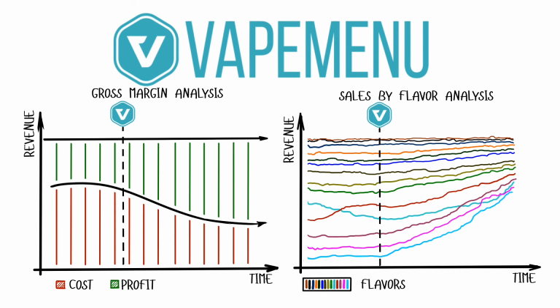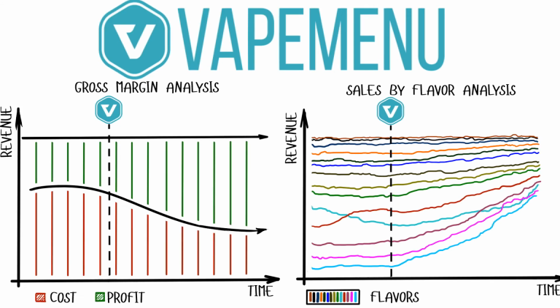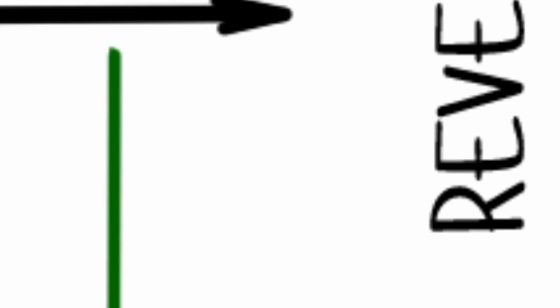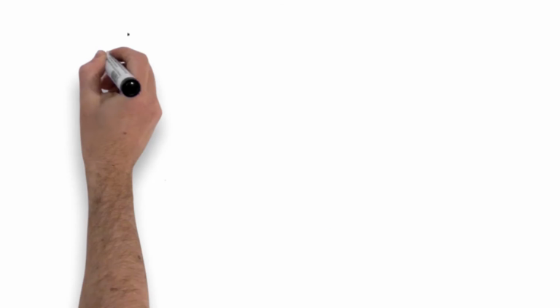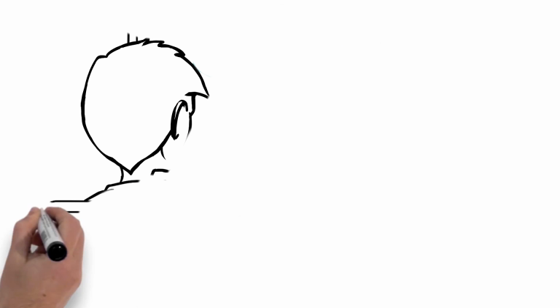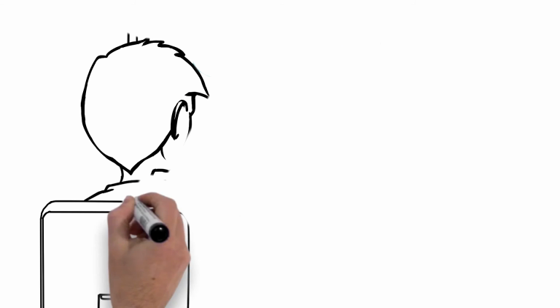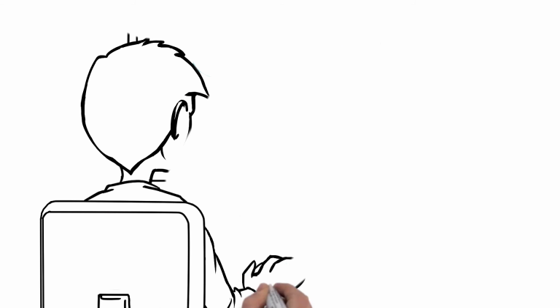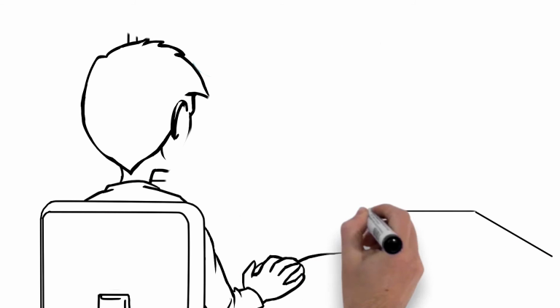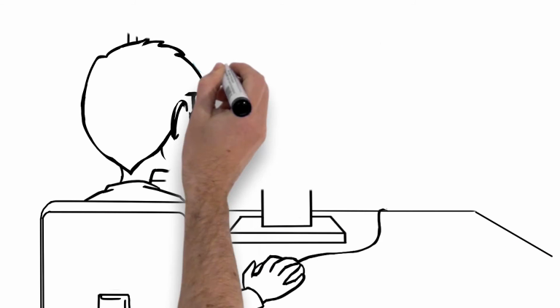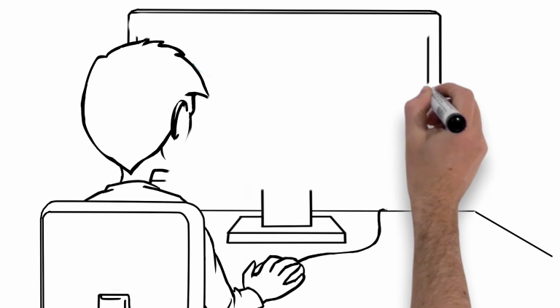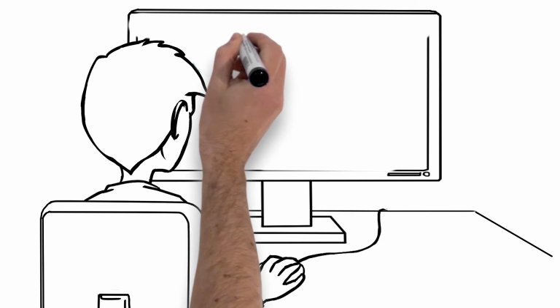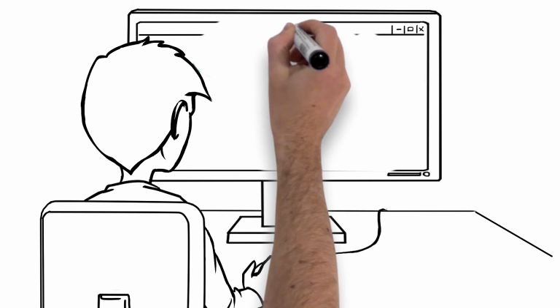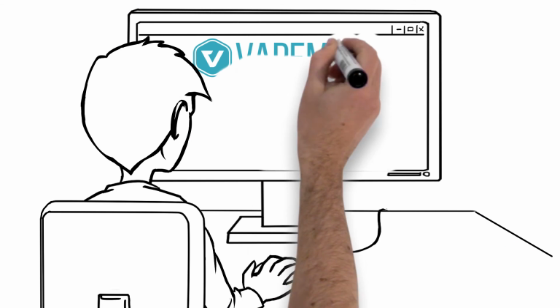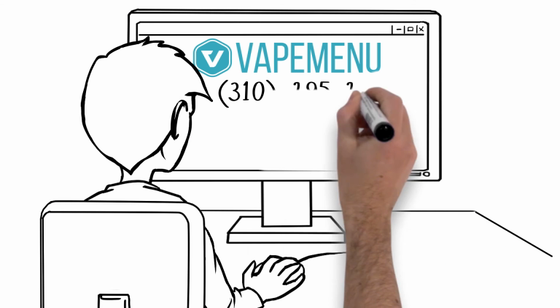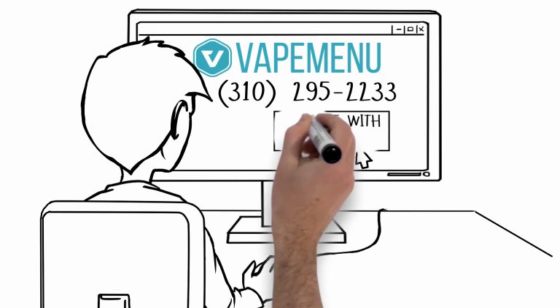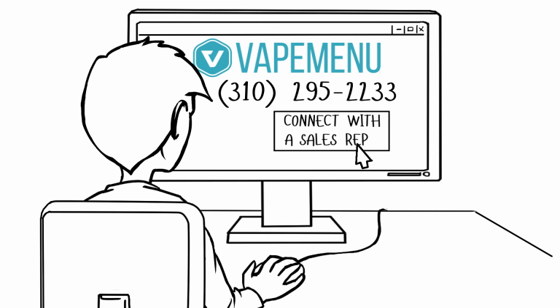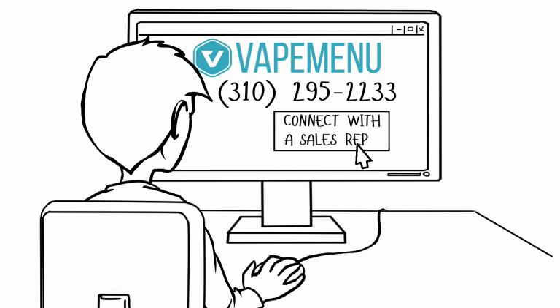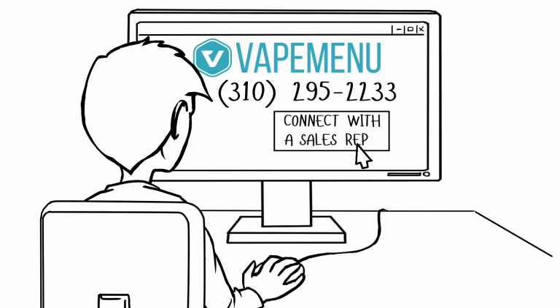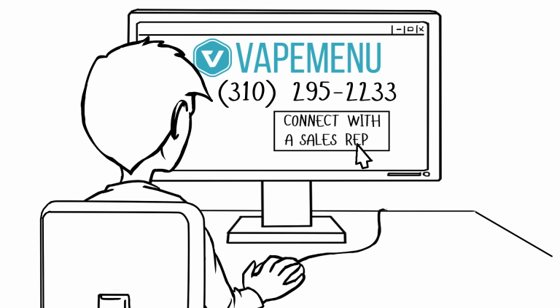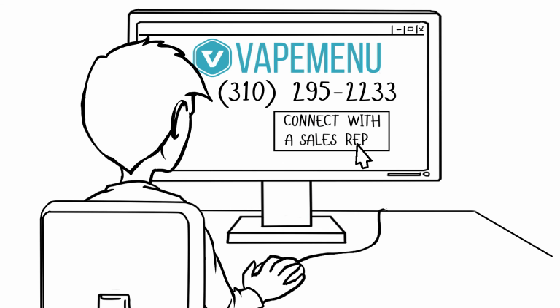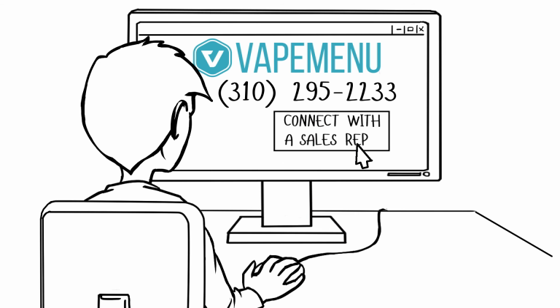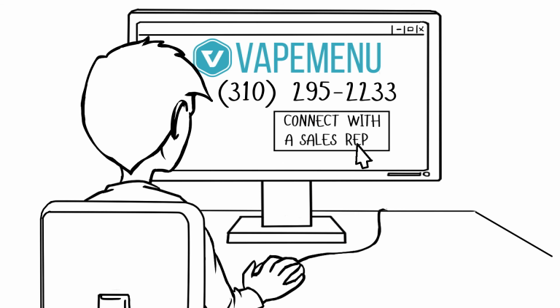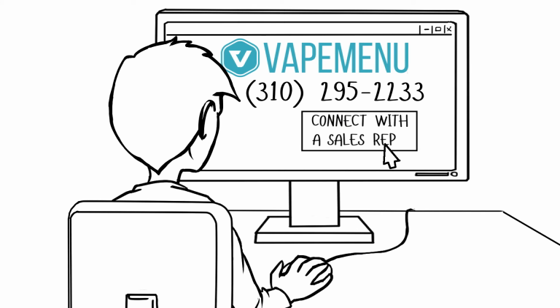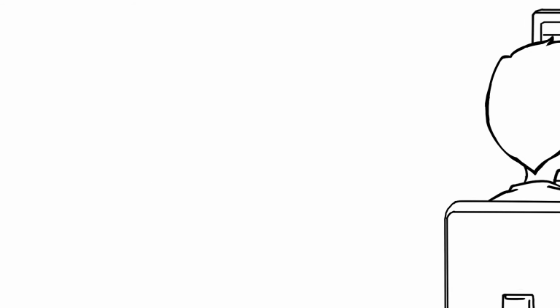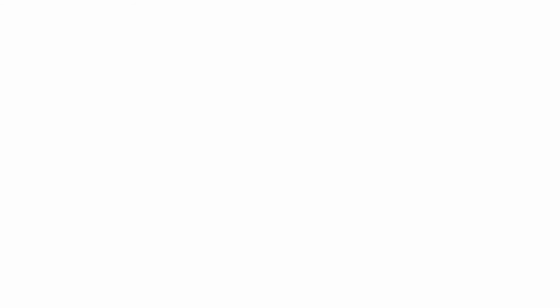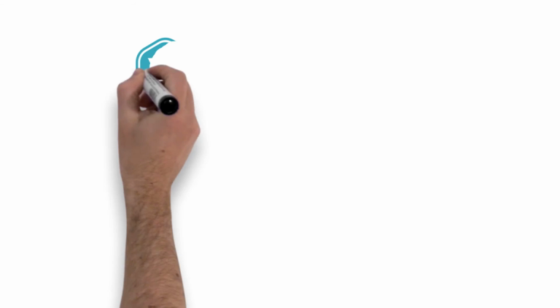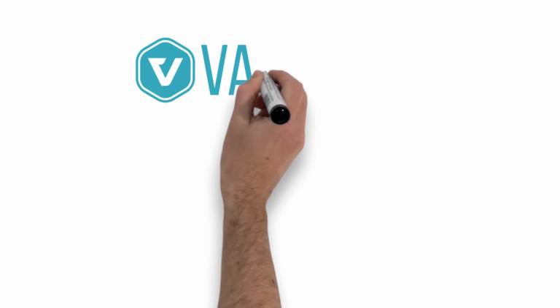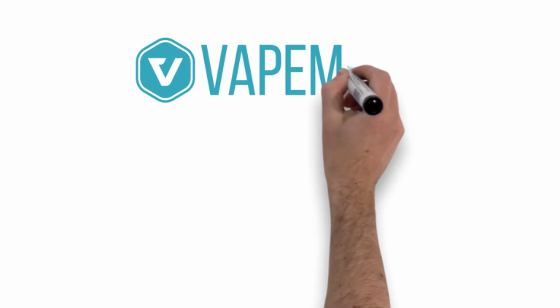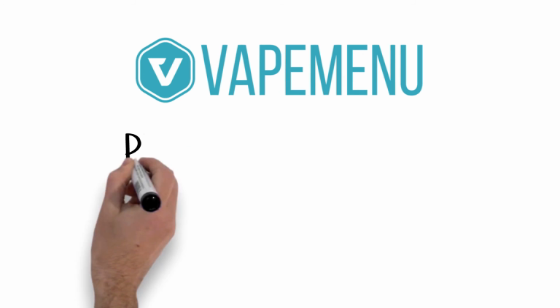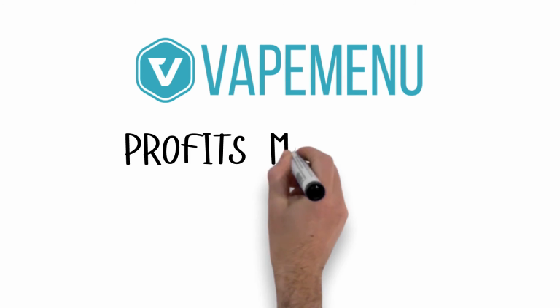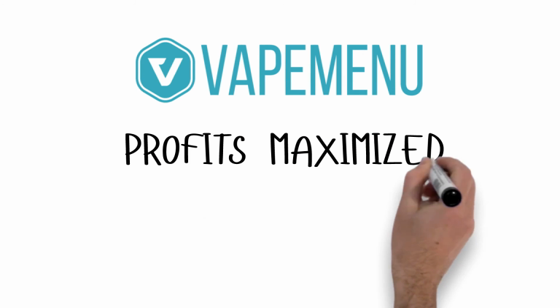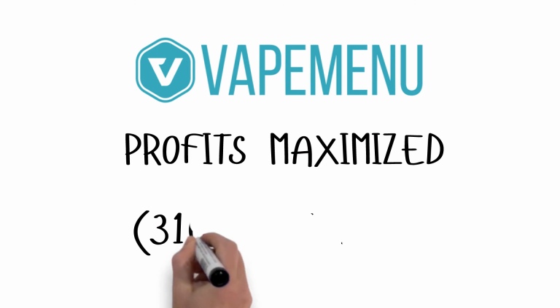Visit VapeMenu.com to connect with a sales rep today. Vape Menu — profits maximized.